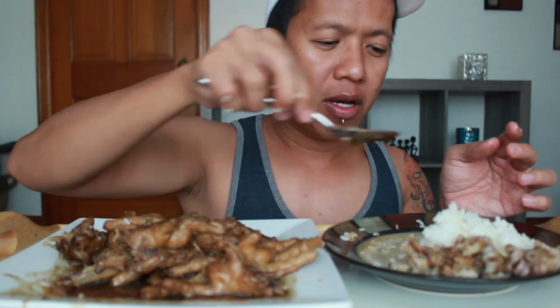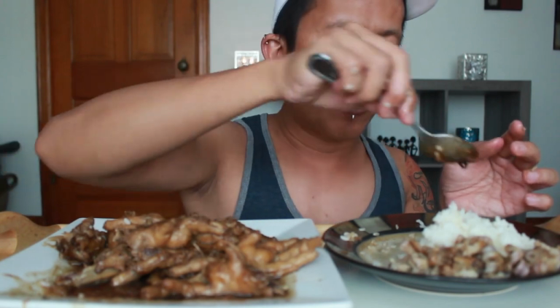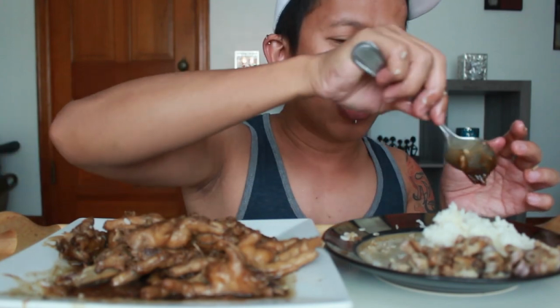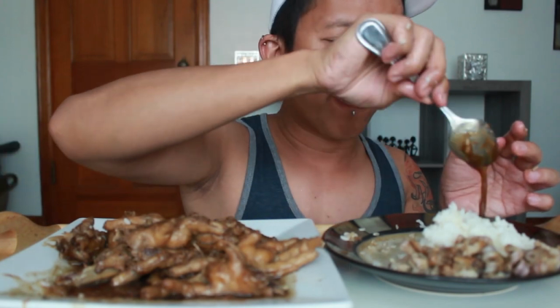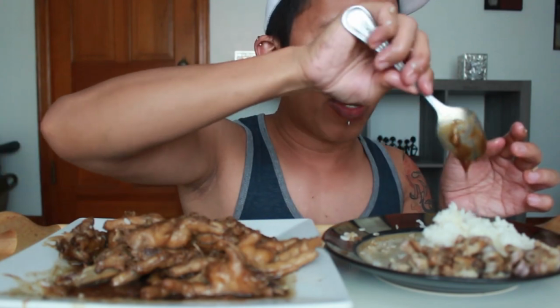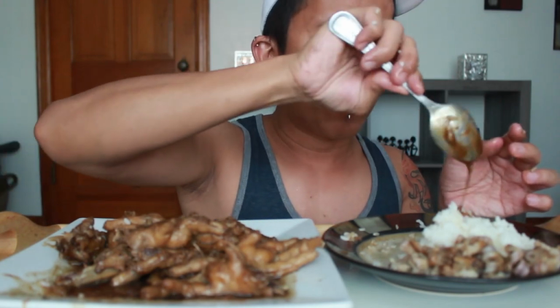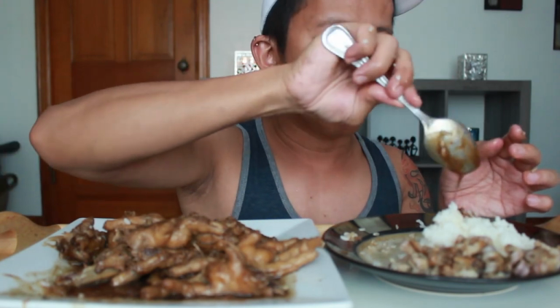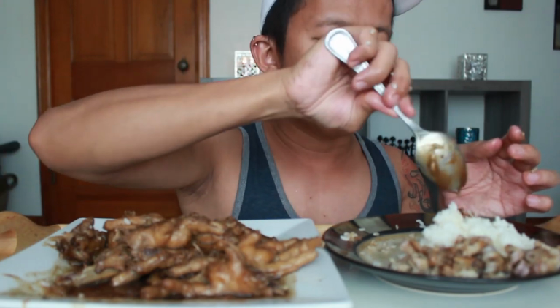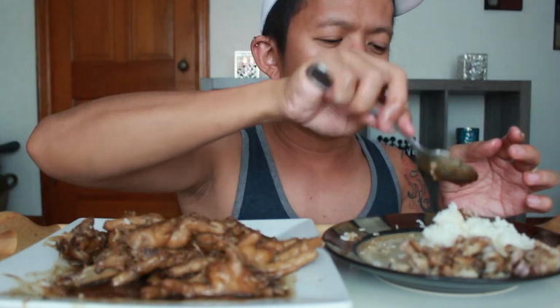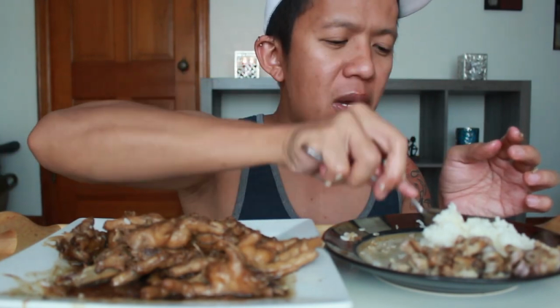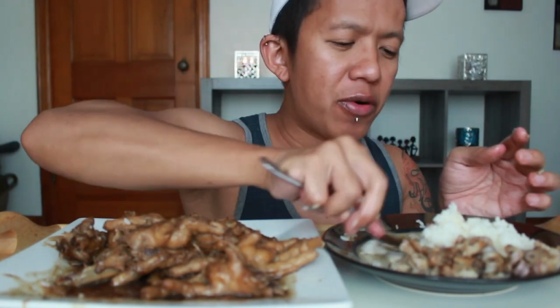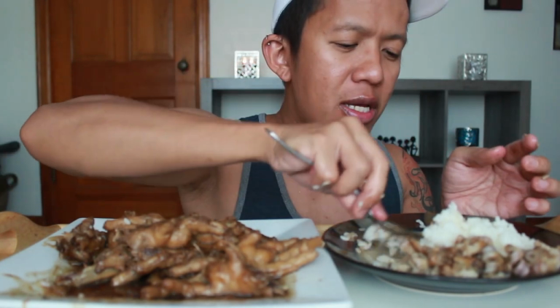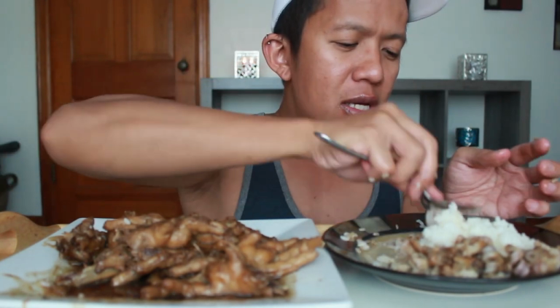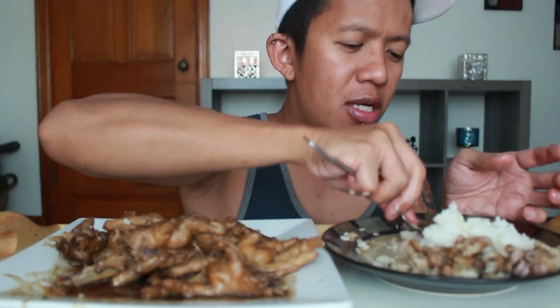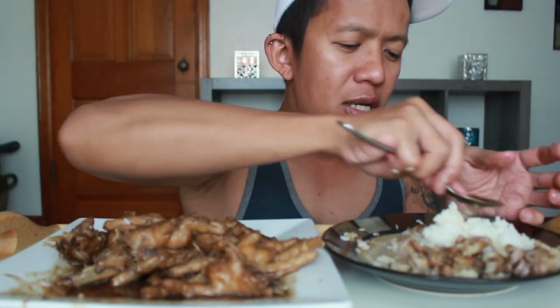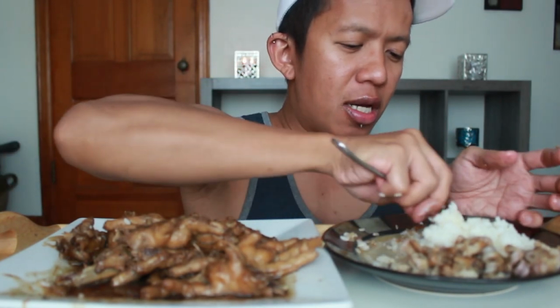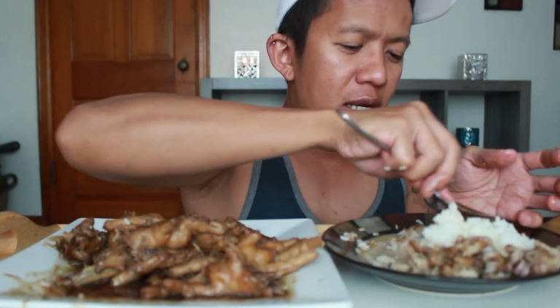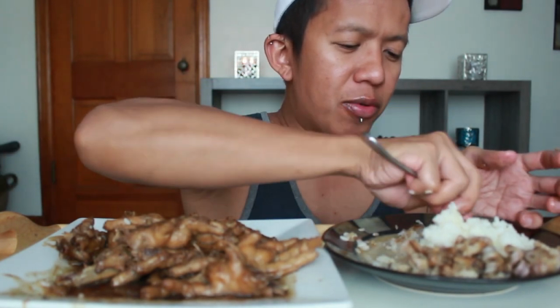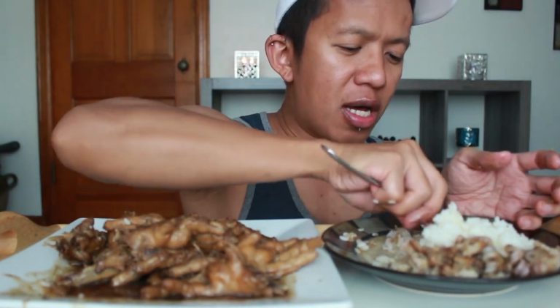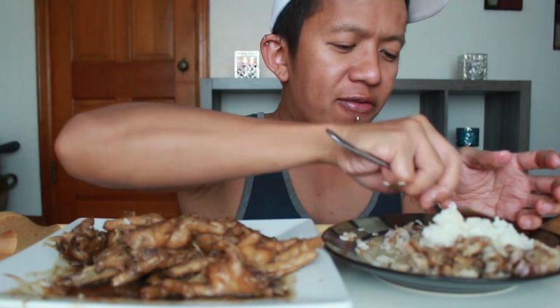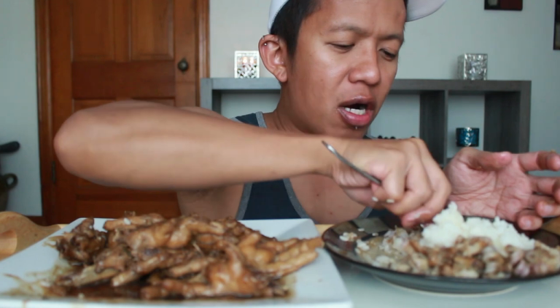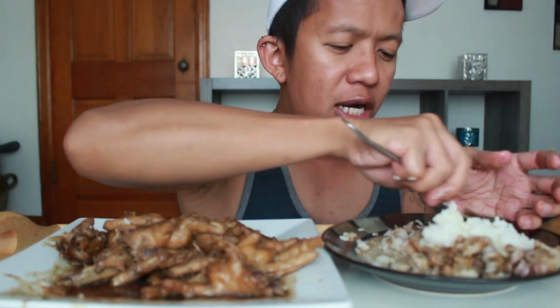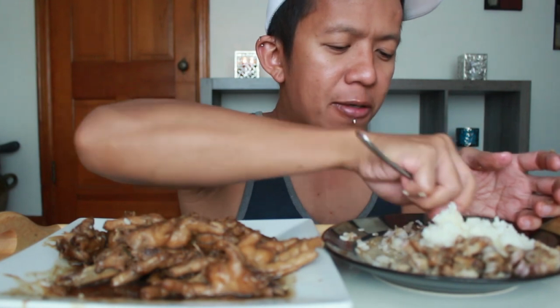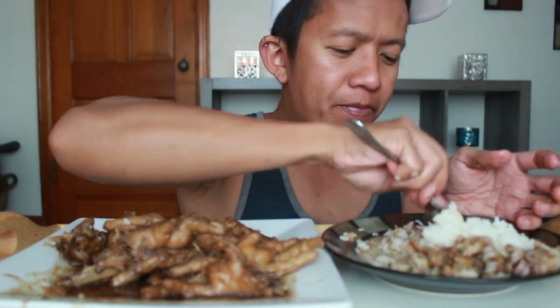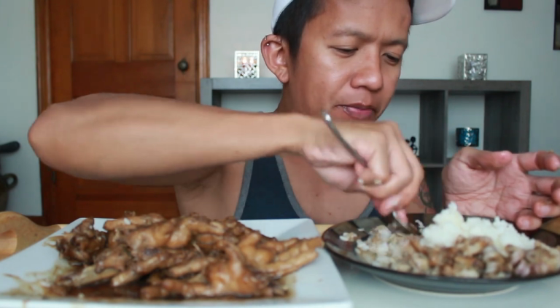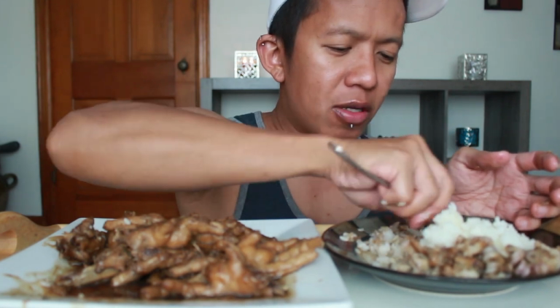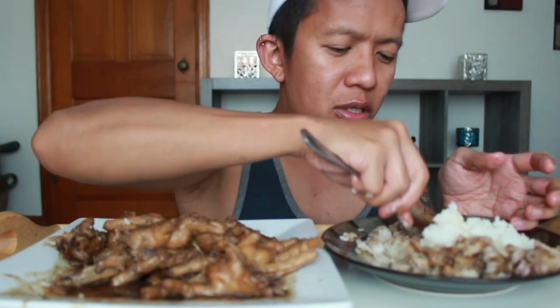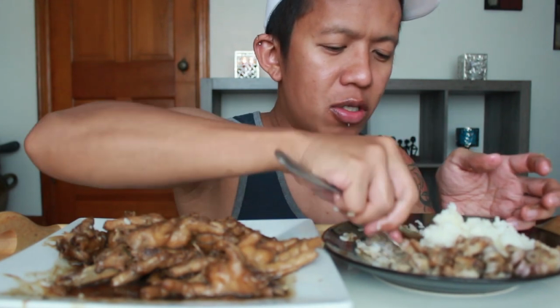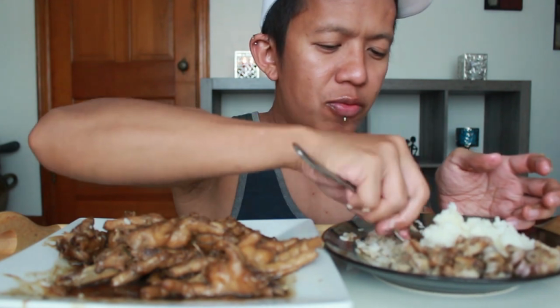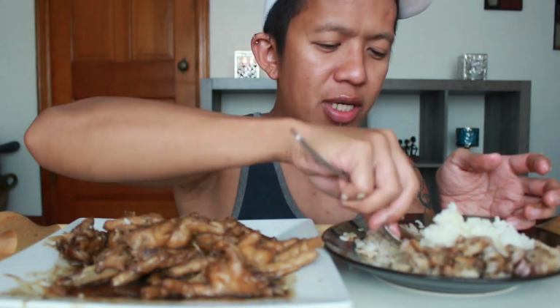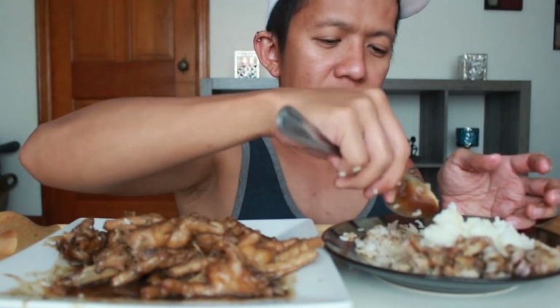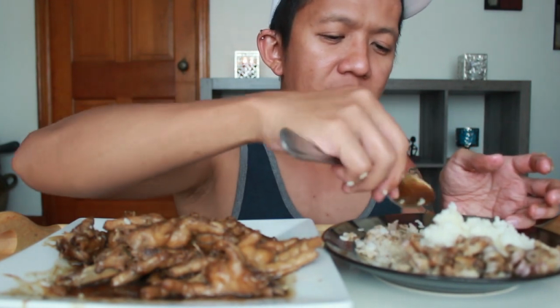I put a lot of pepper so it's a little peppery, and I put a lot of garlic, which I love.